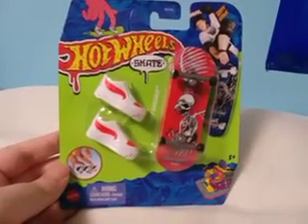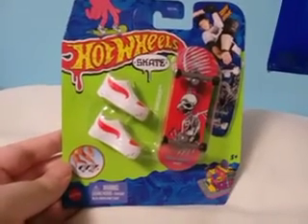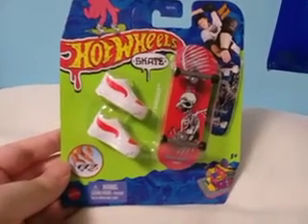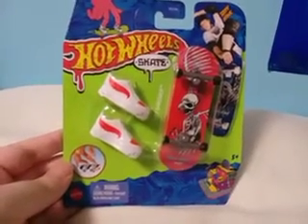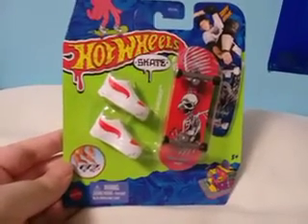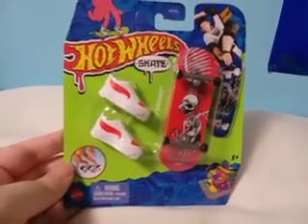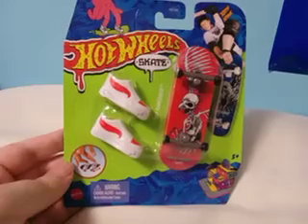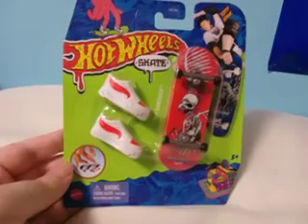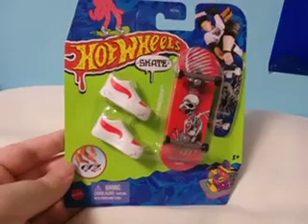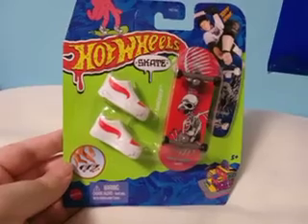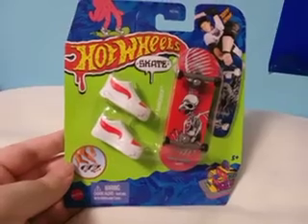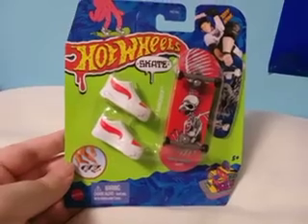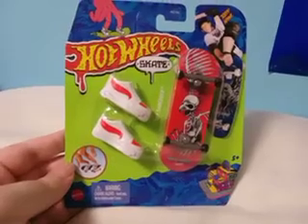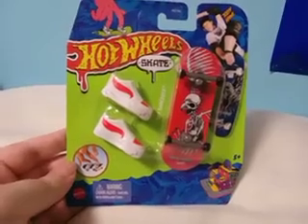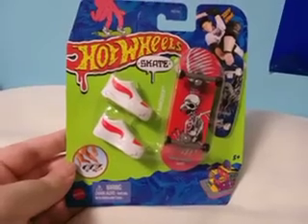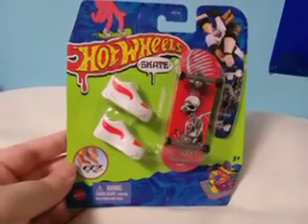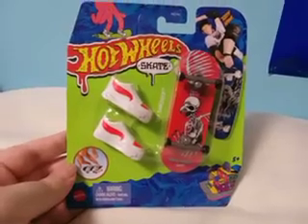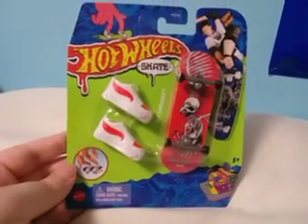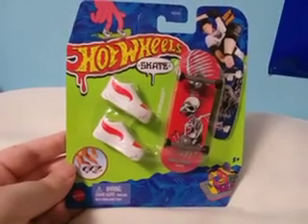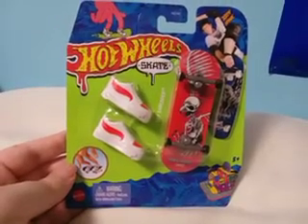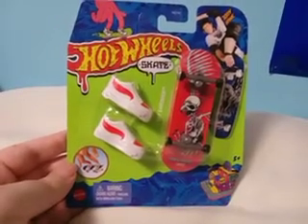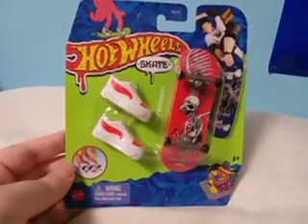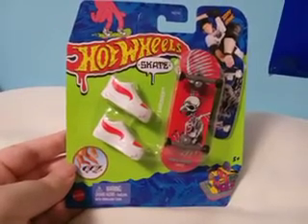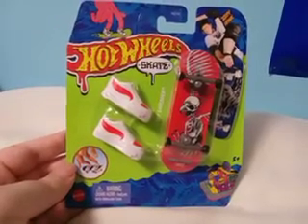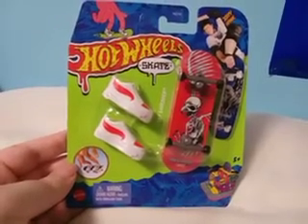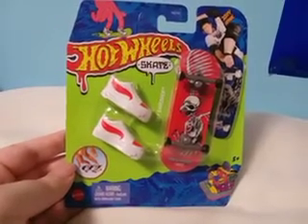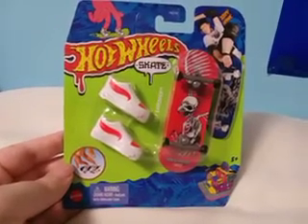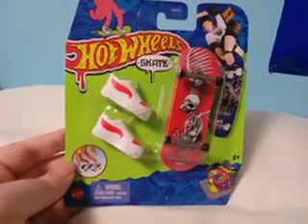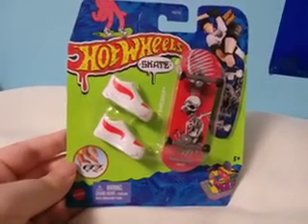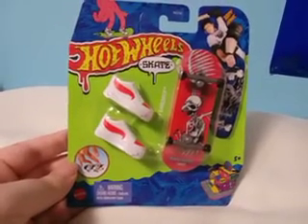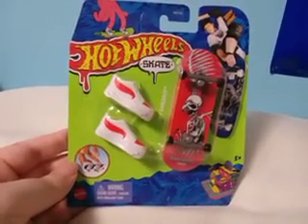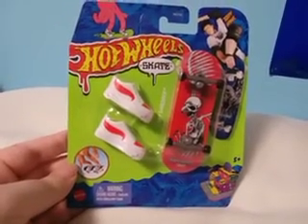It actually comes with white shoes with like these red stripe on them. I don't know if that's red or orange.